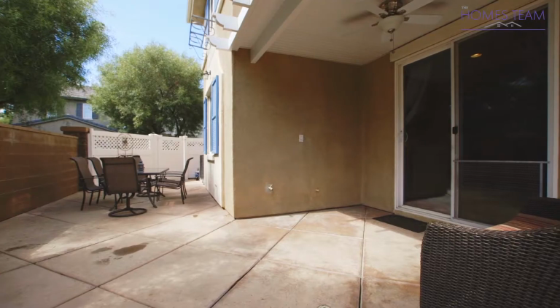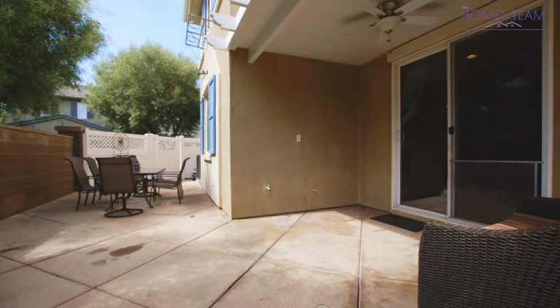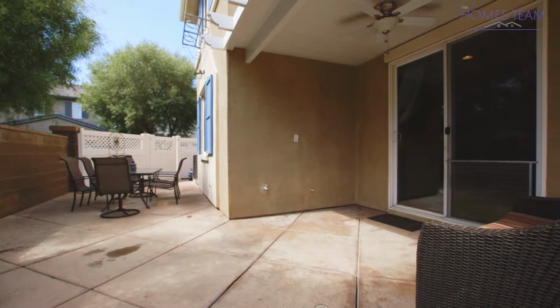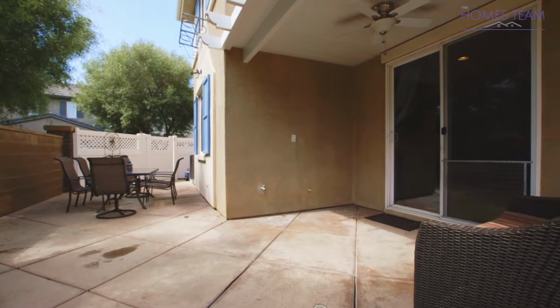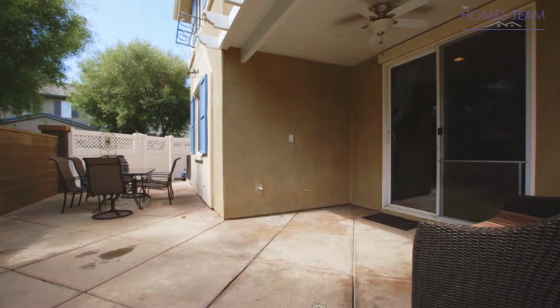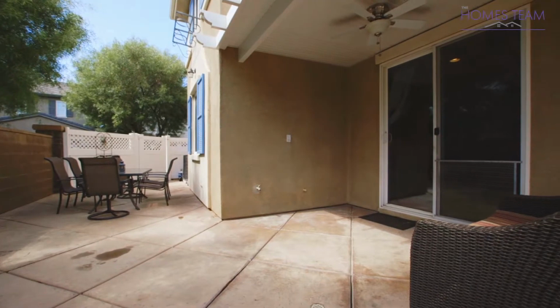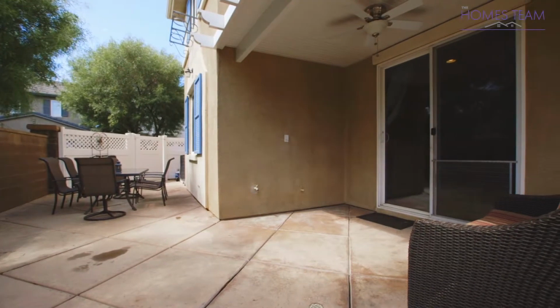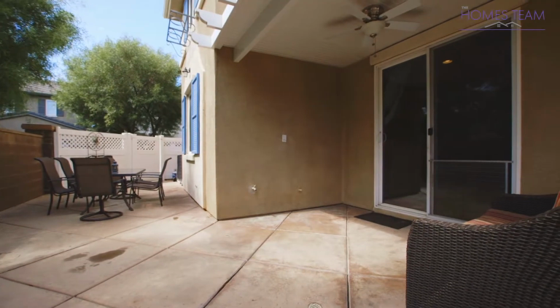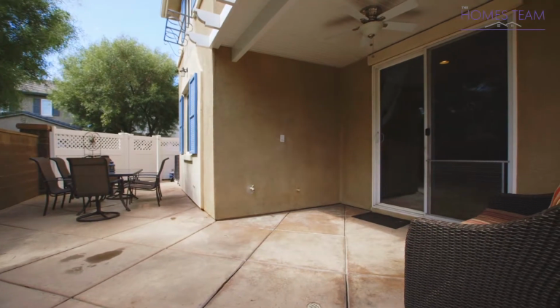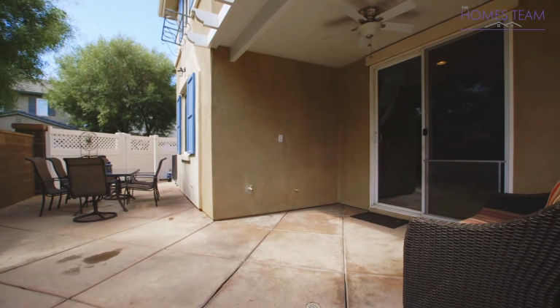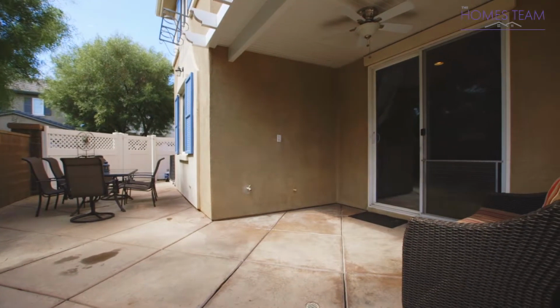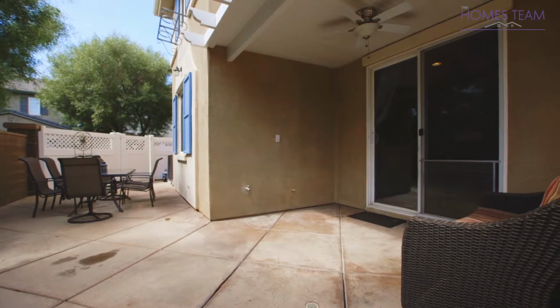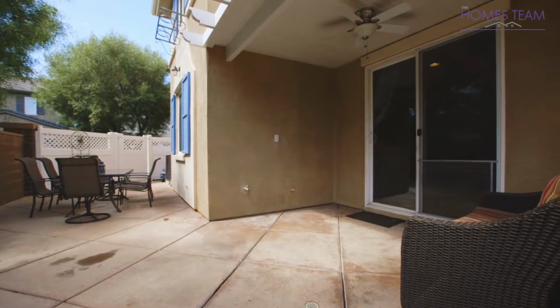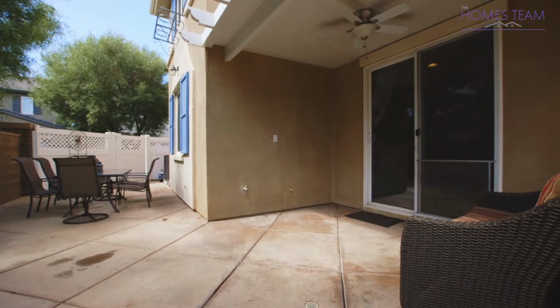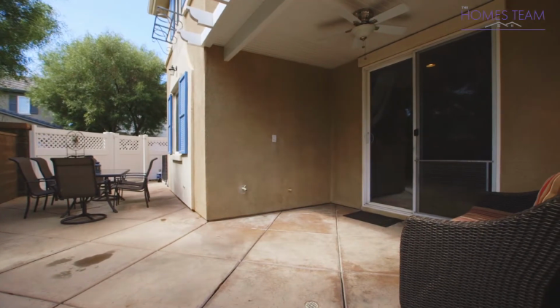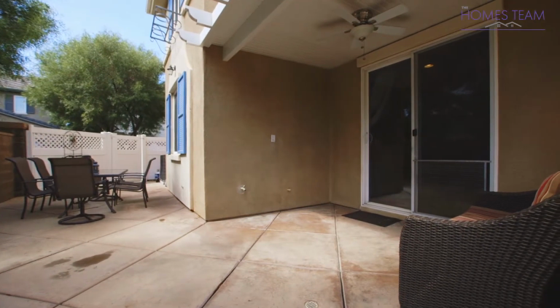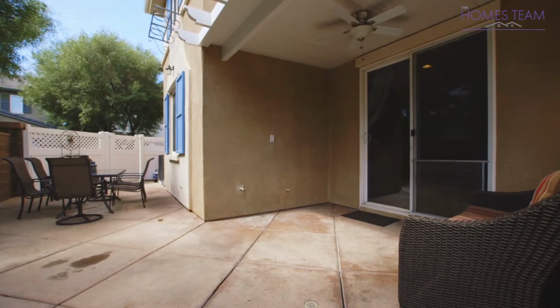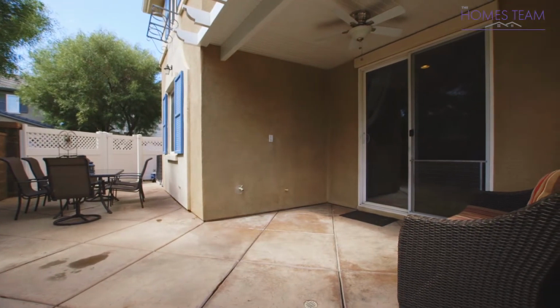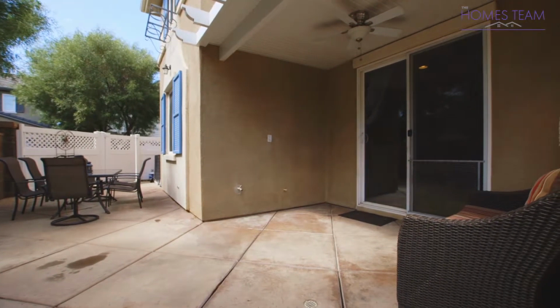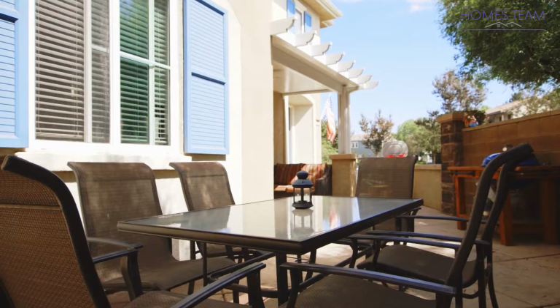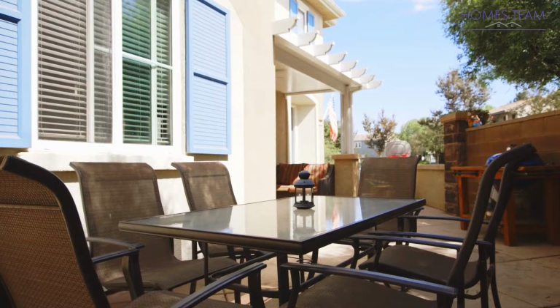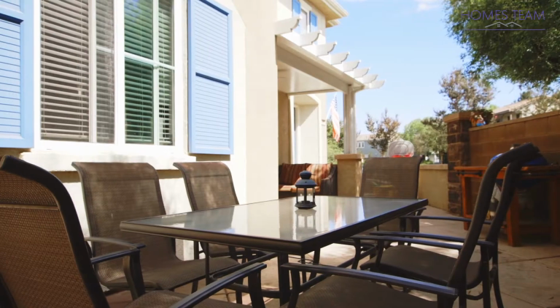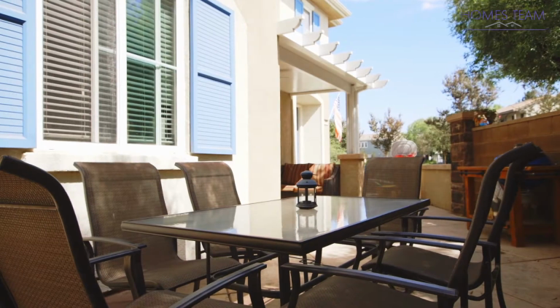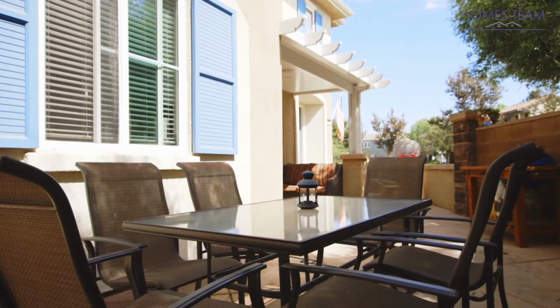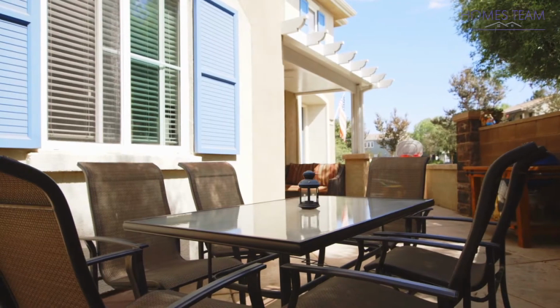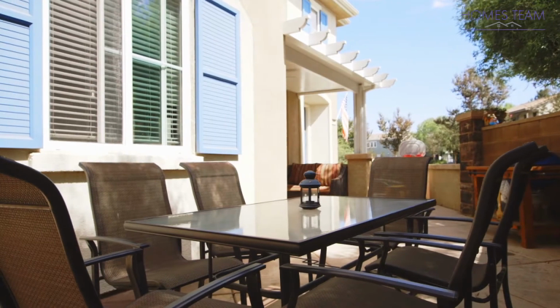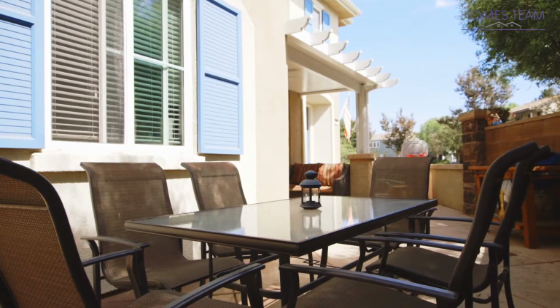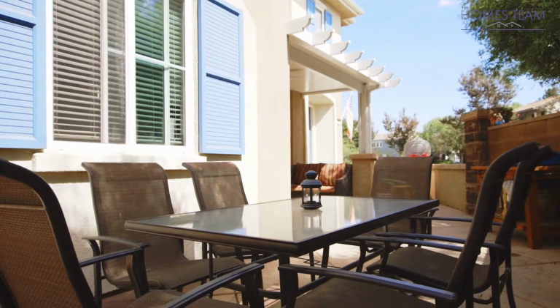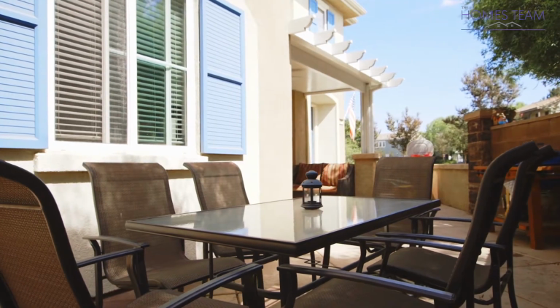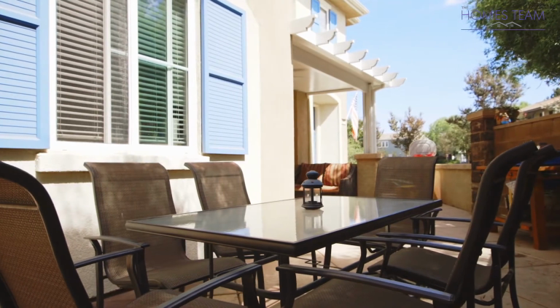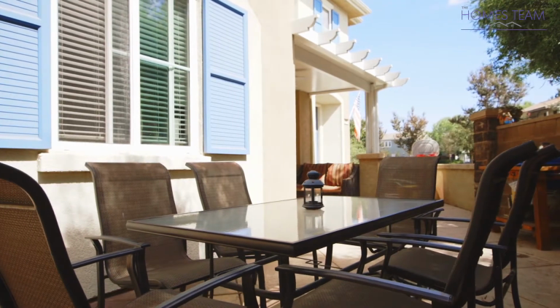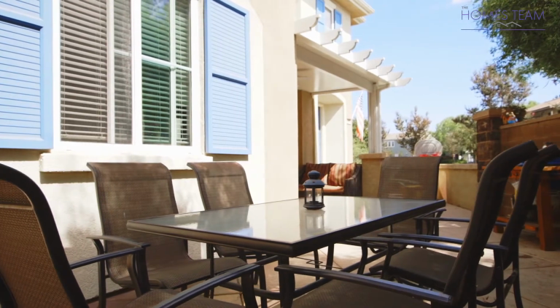Outside you will find a great yard with an alumawood patio cover, stamped concrete, and mature trees.